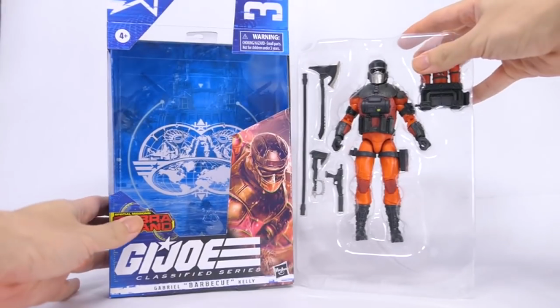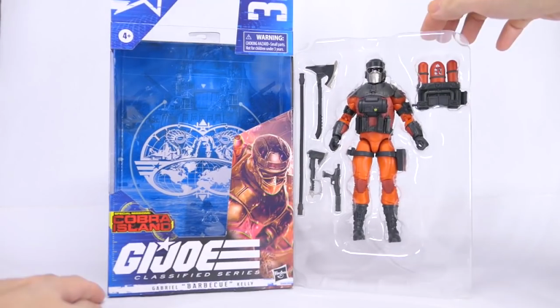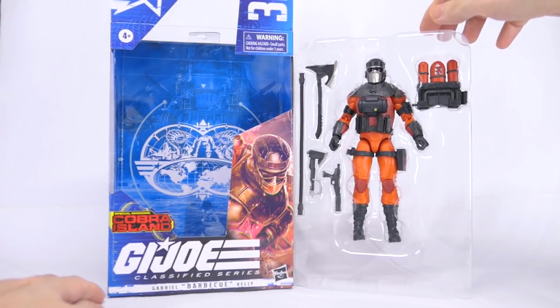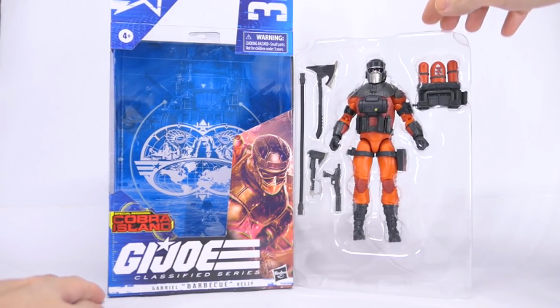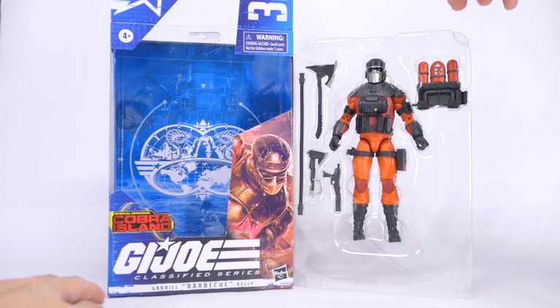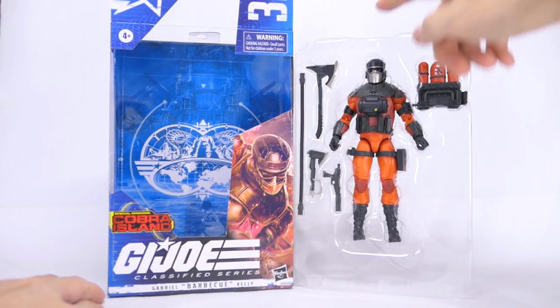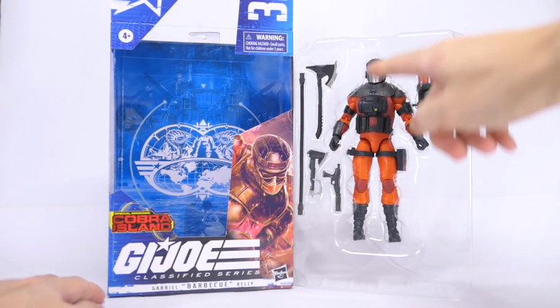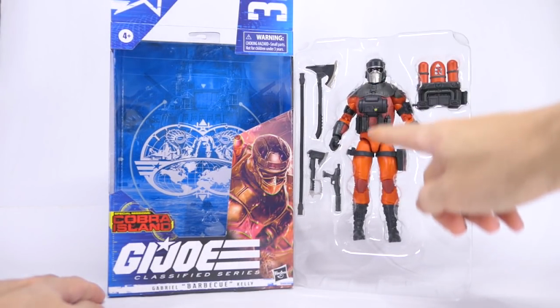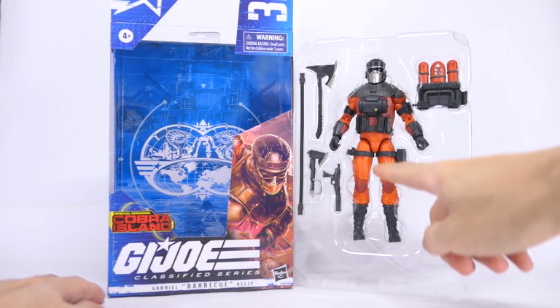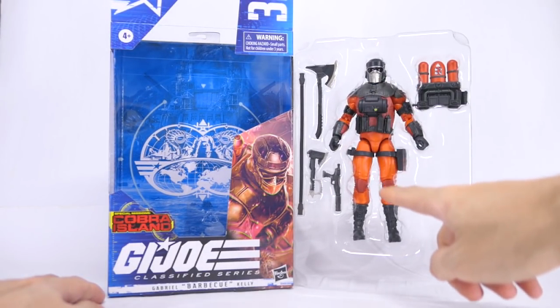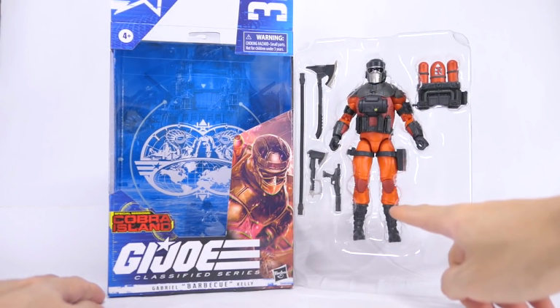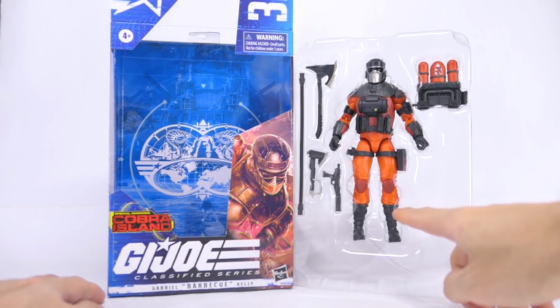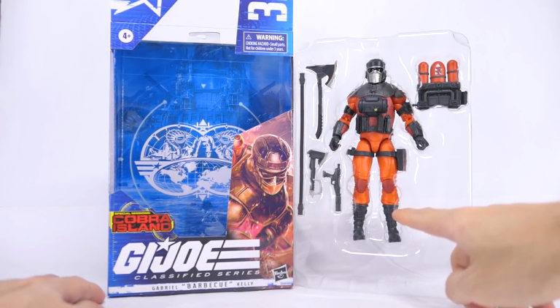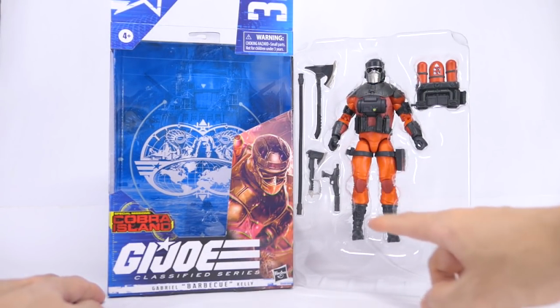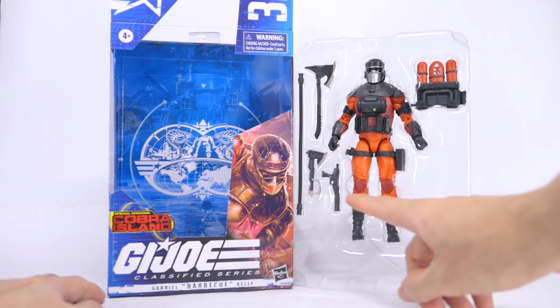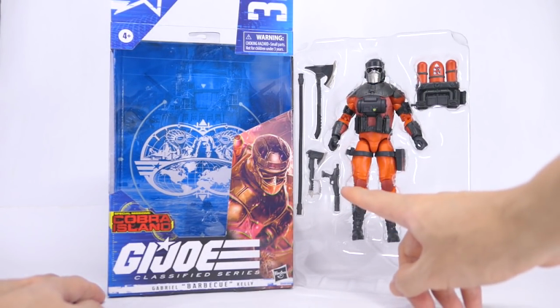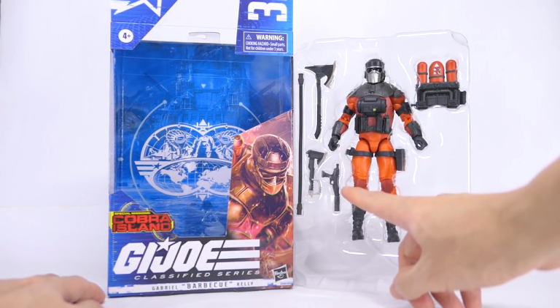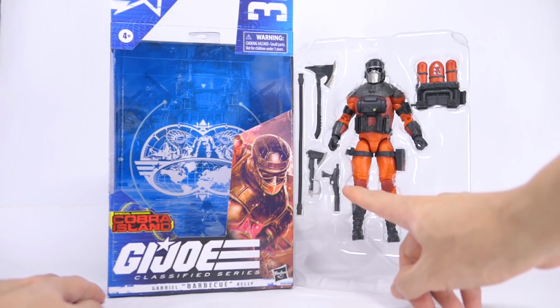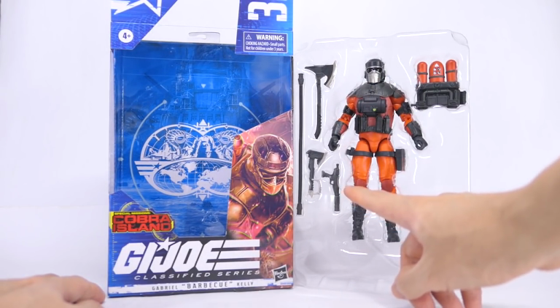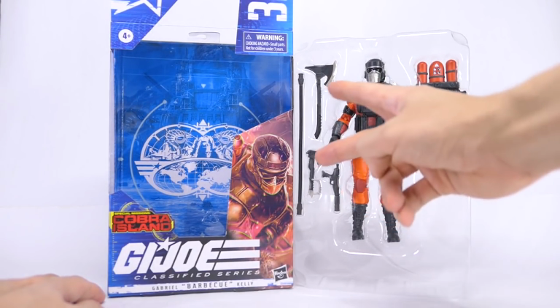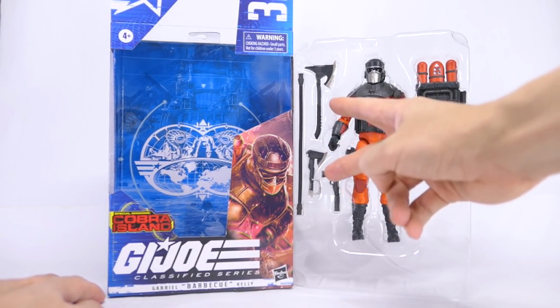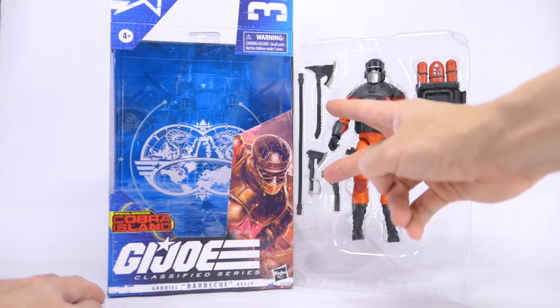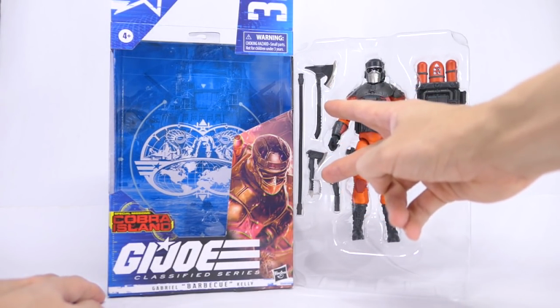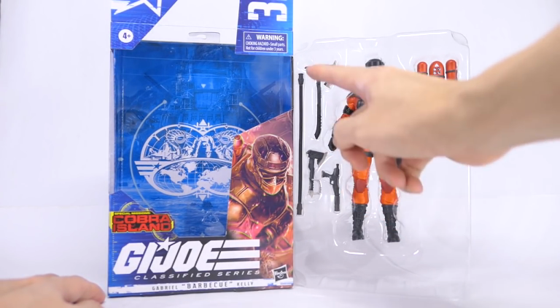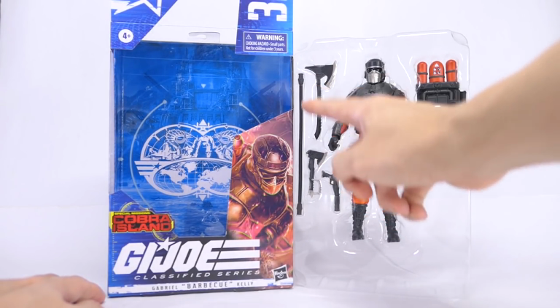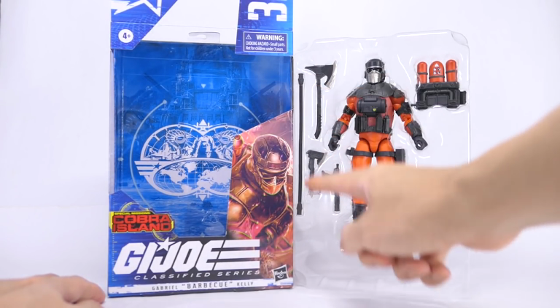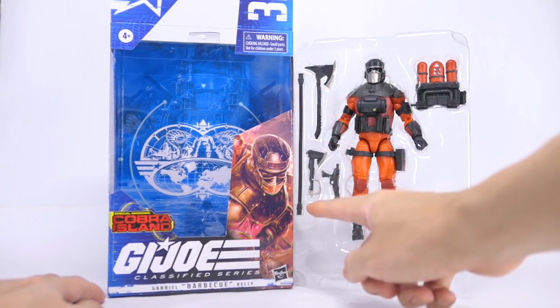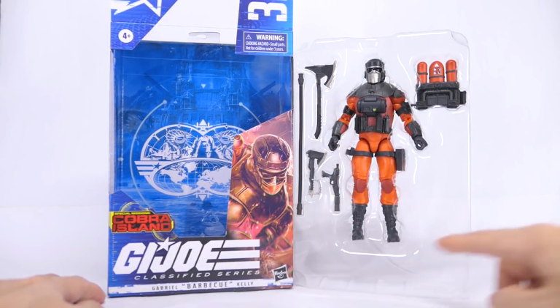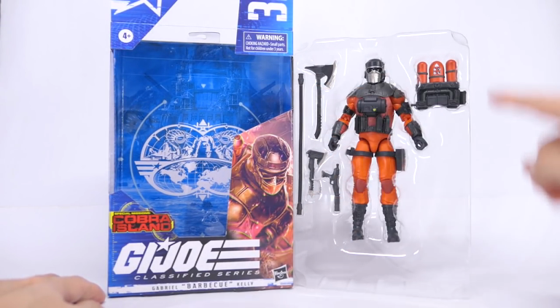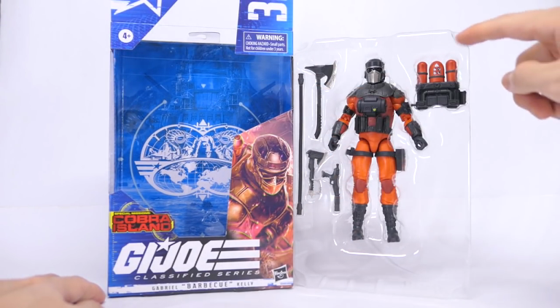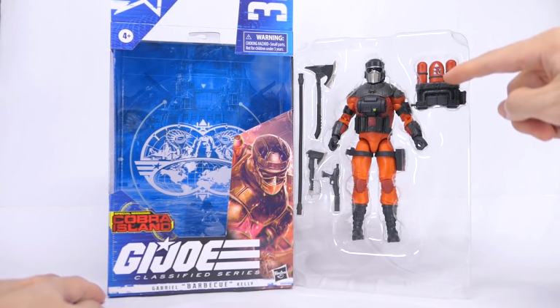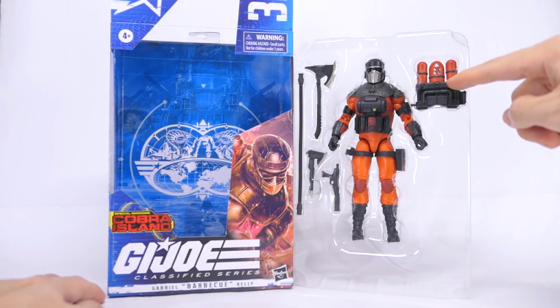Out of the box, the action figure is in the middle of the tray. He's got a small handgun, two axes, a hose, as well as a backpack.